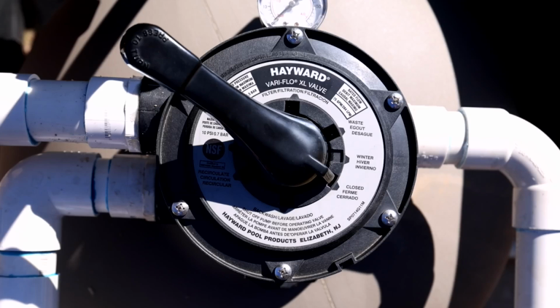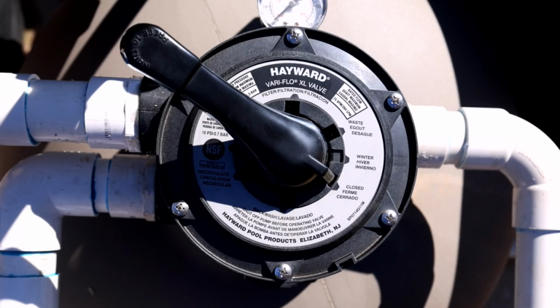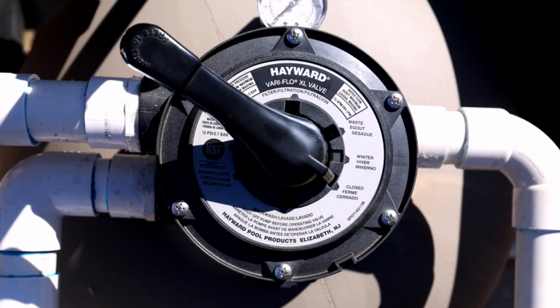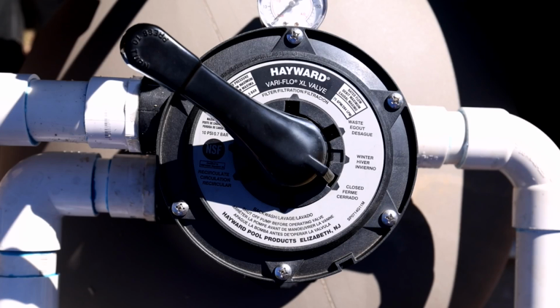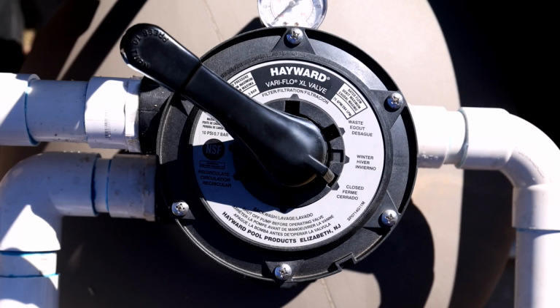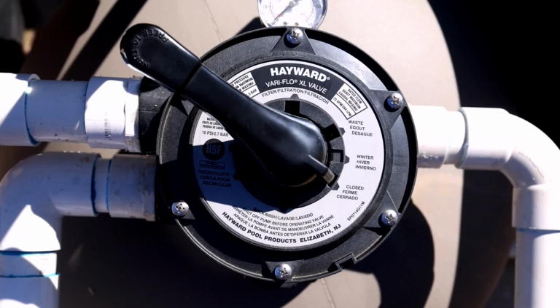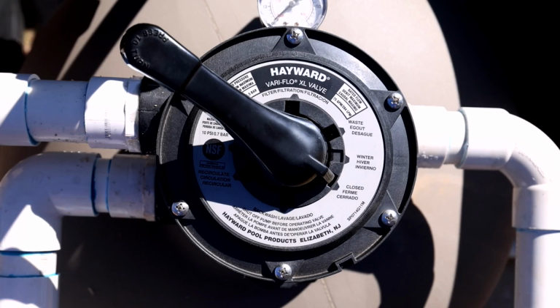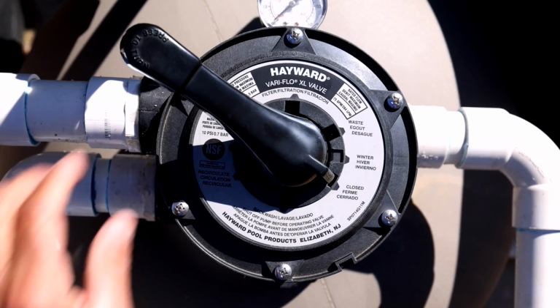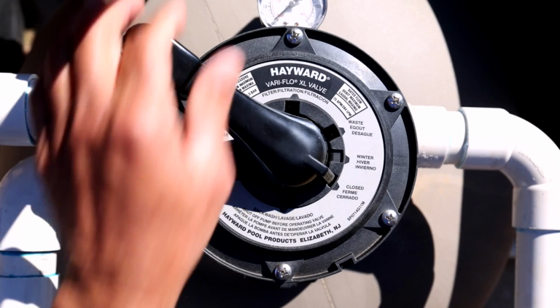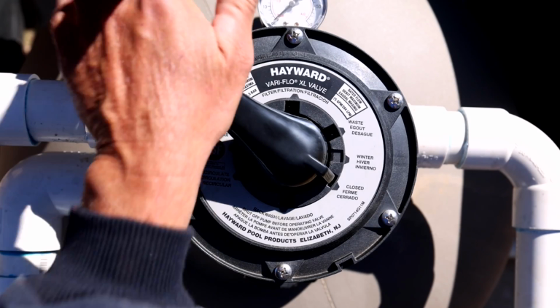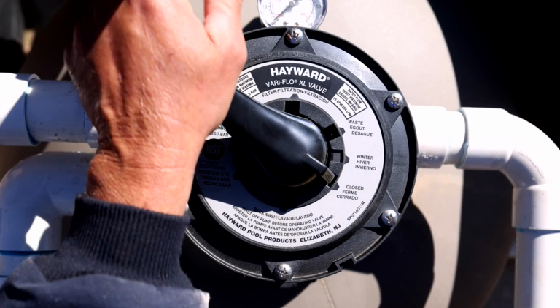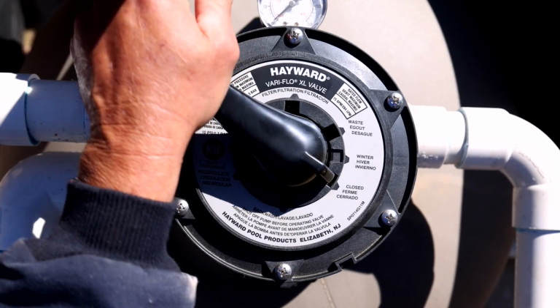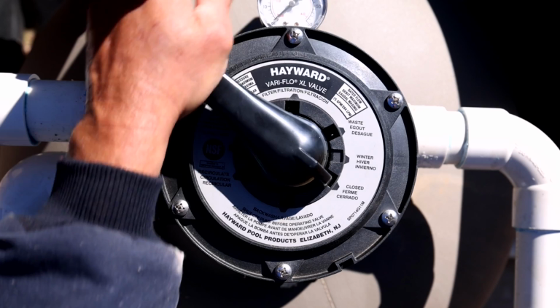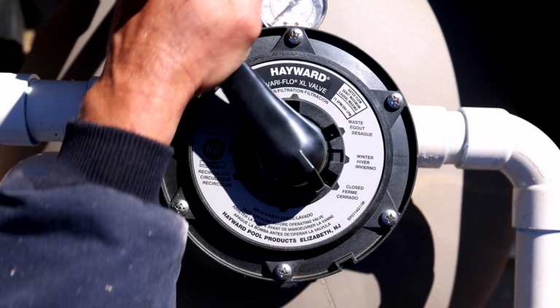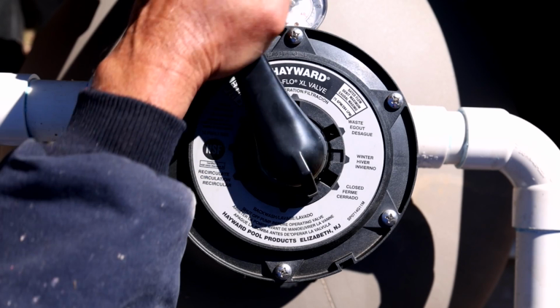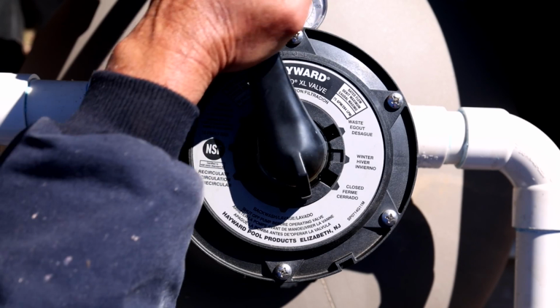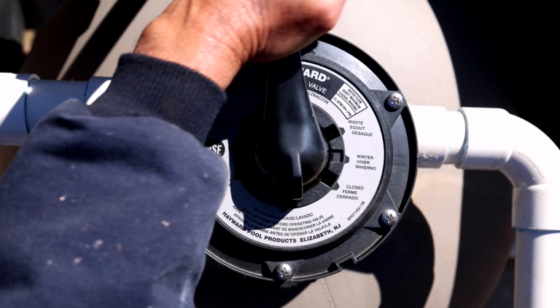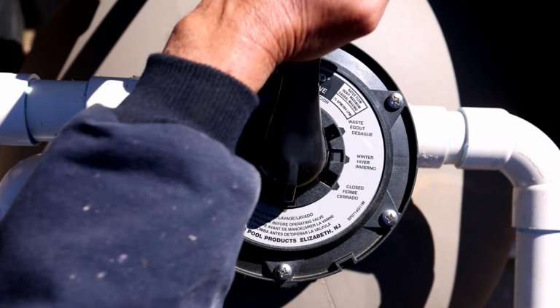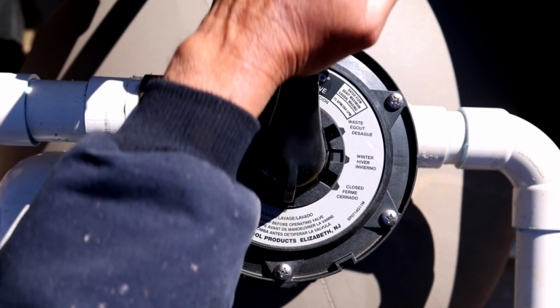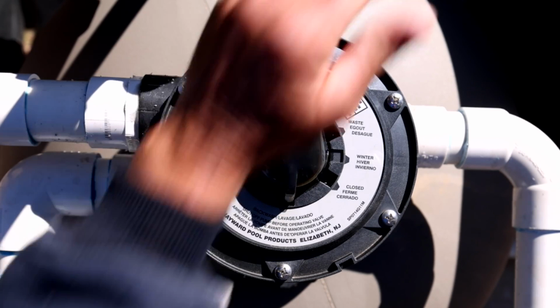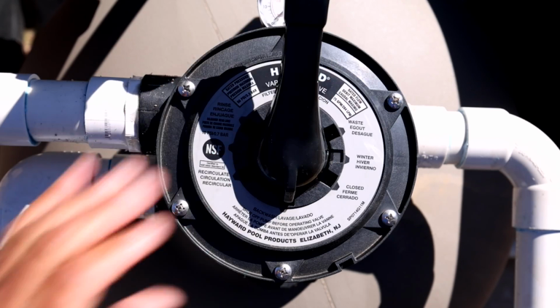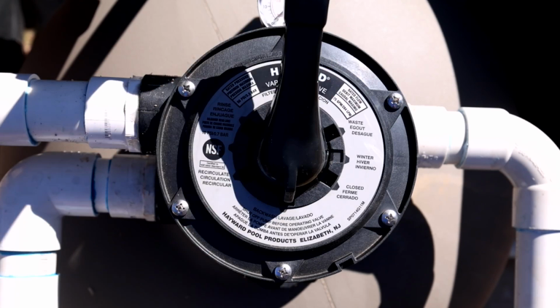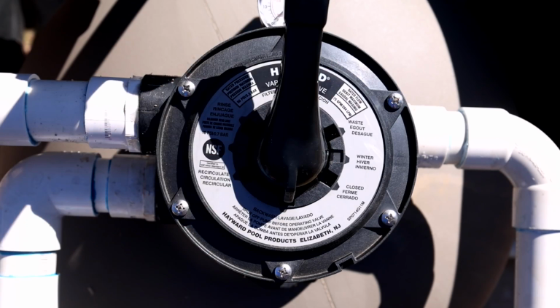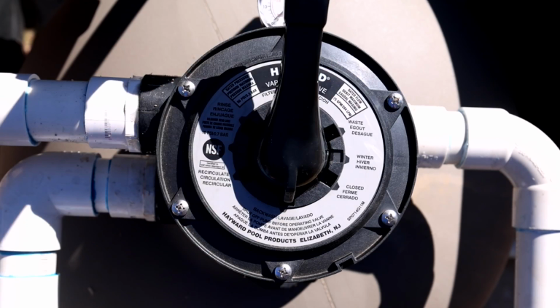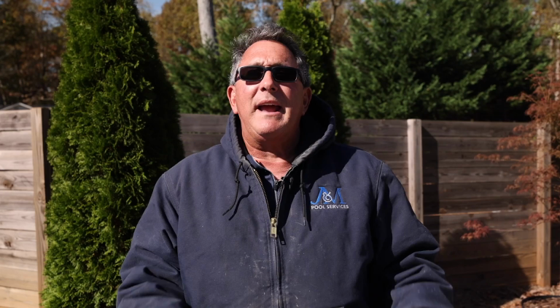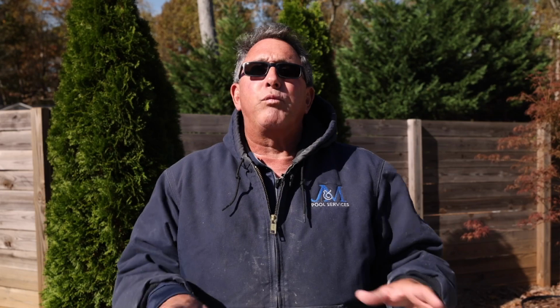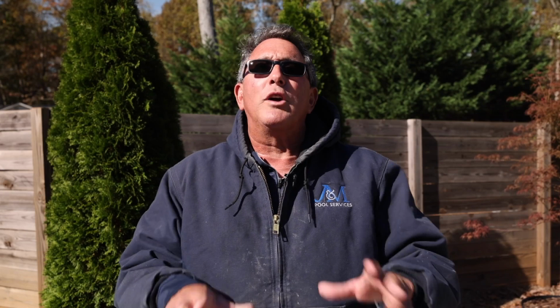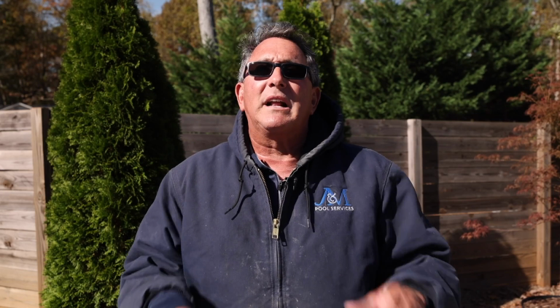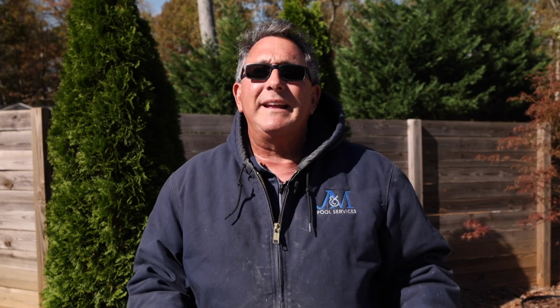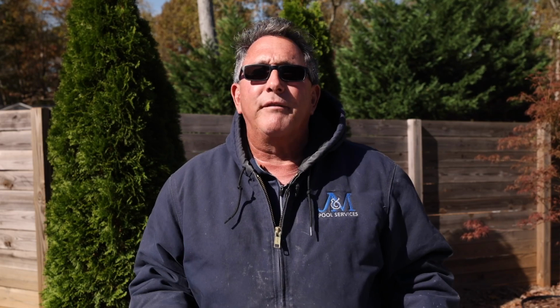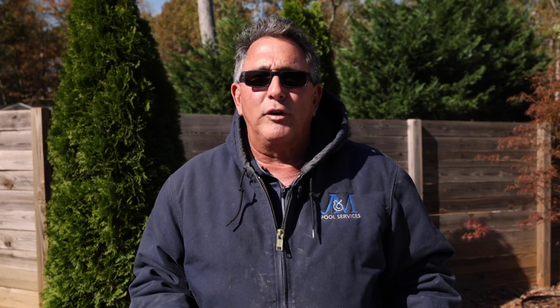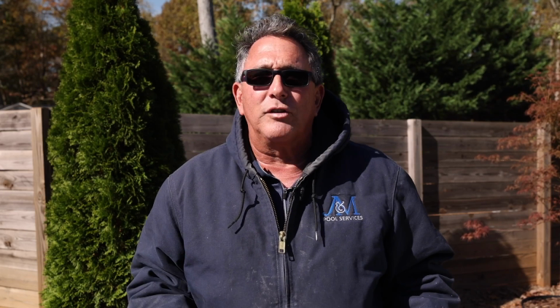Position five would be backwash, and we use this position if we're going to clean the filter.